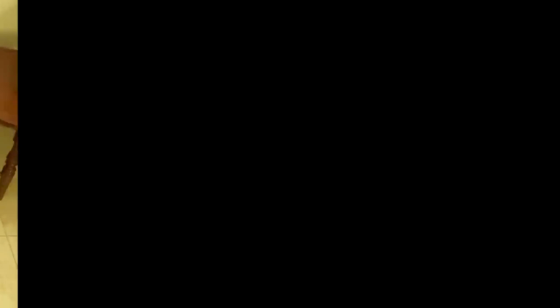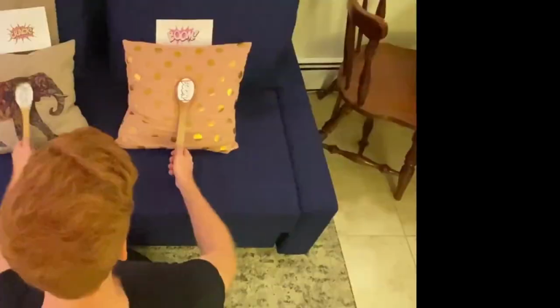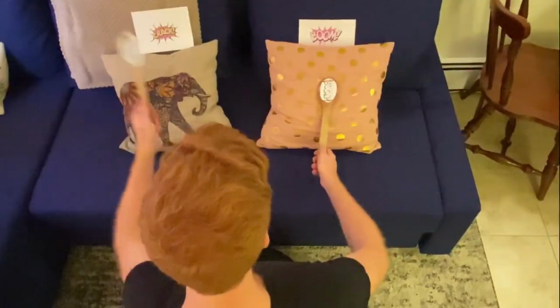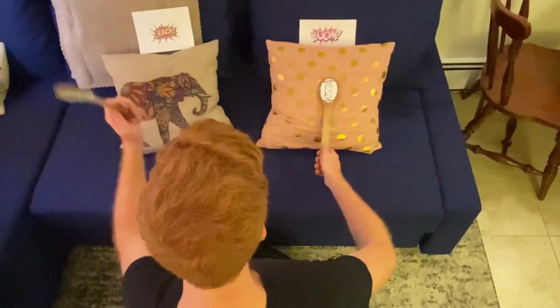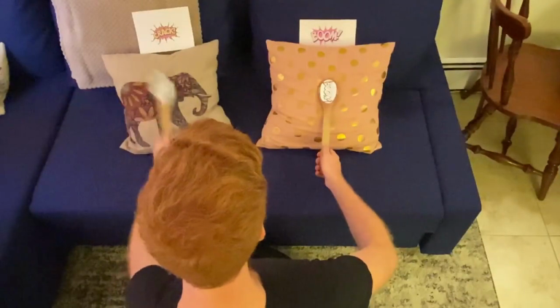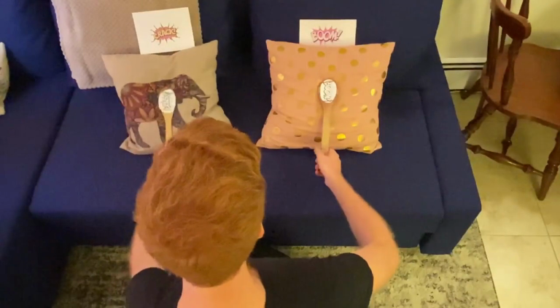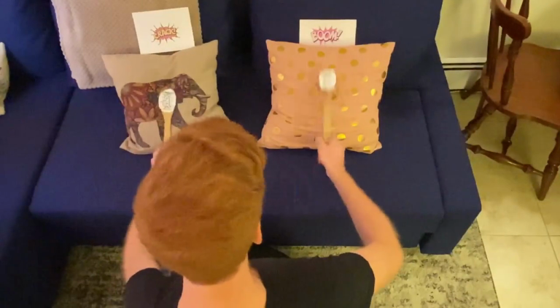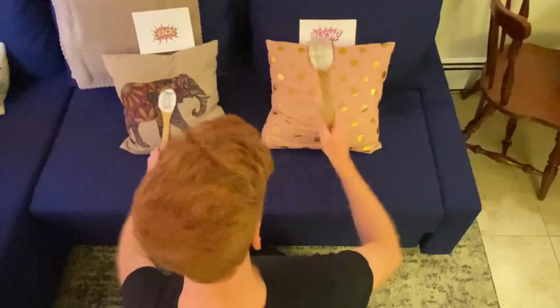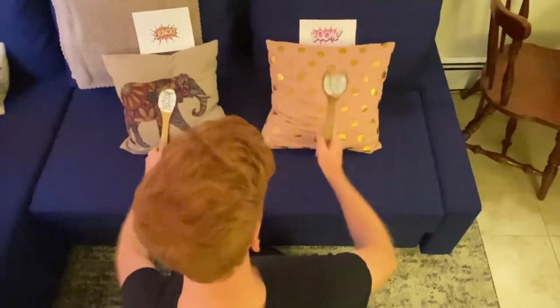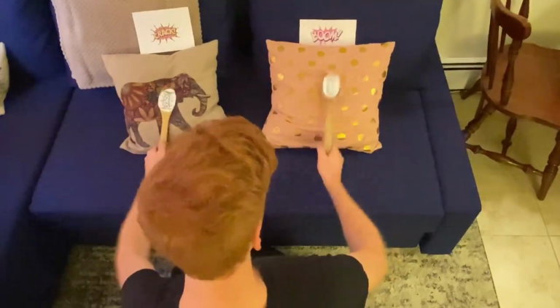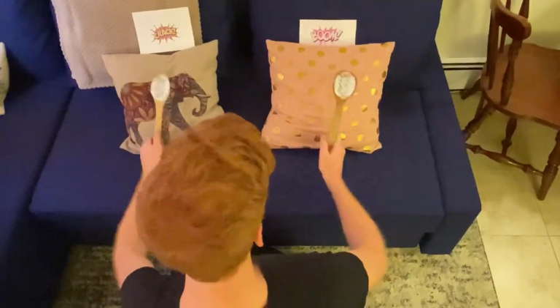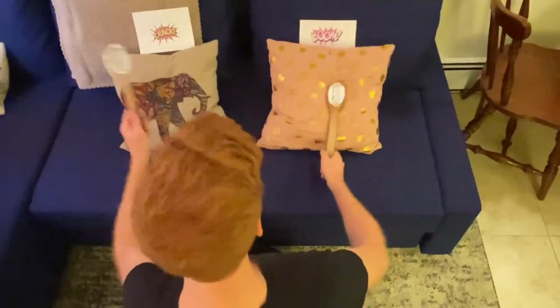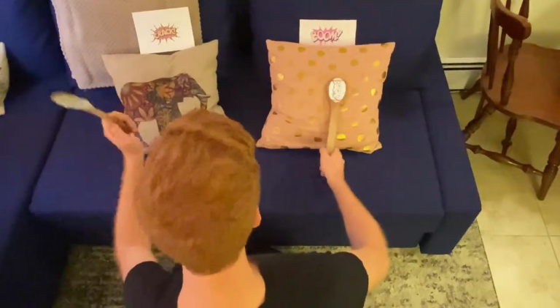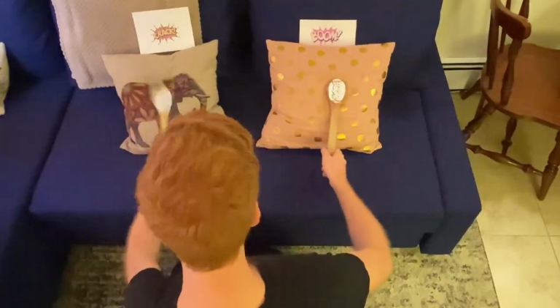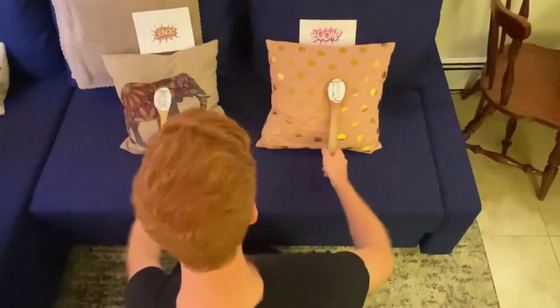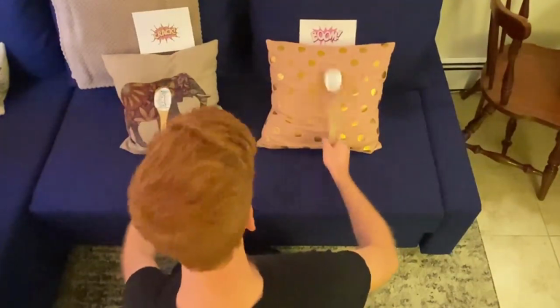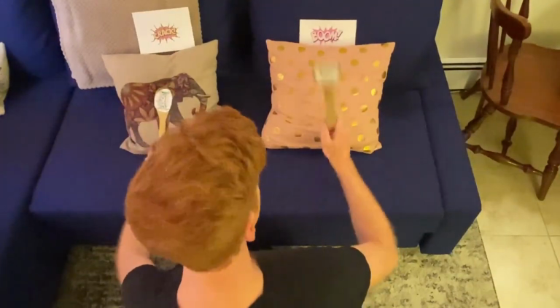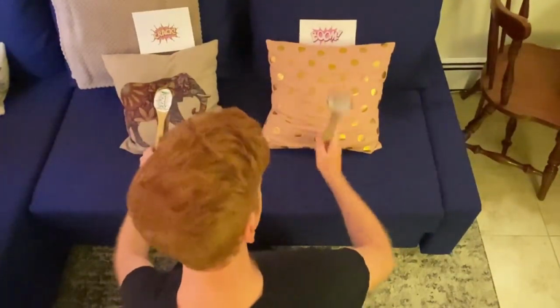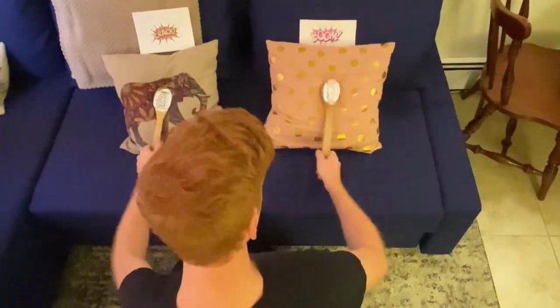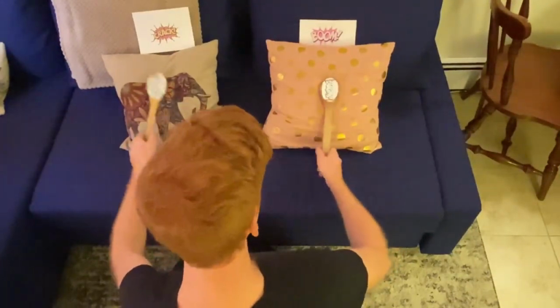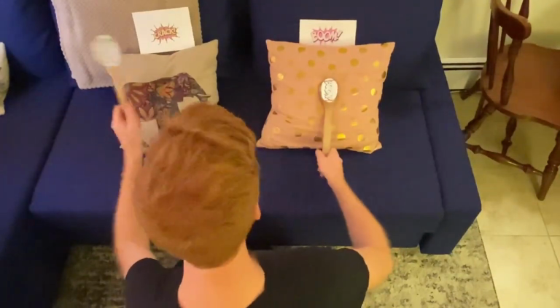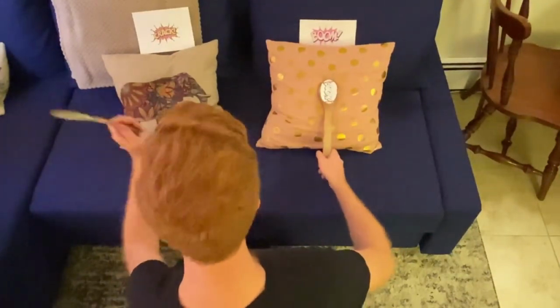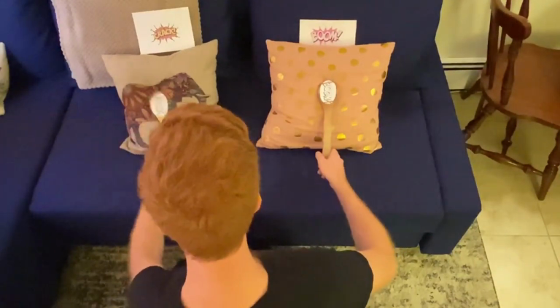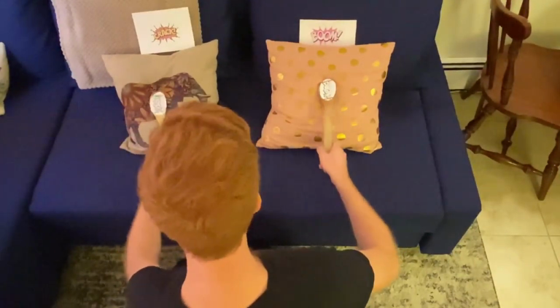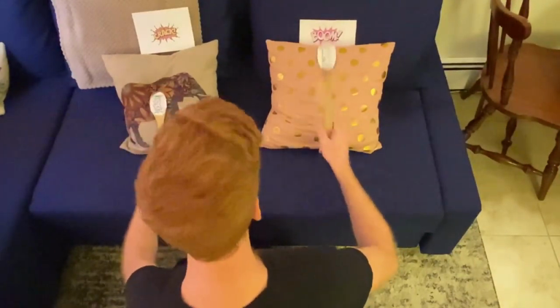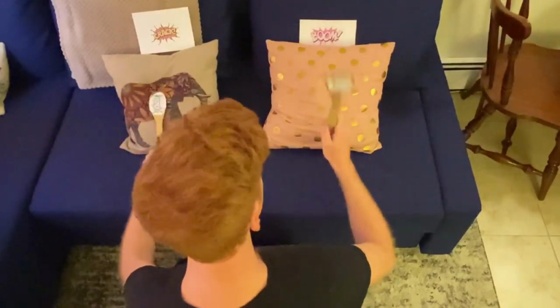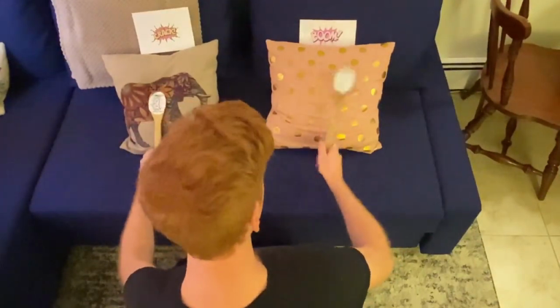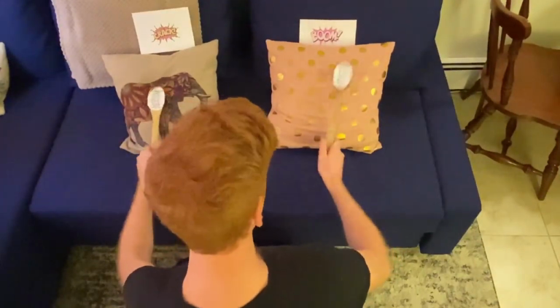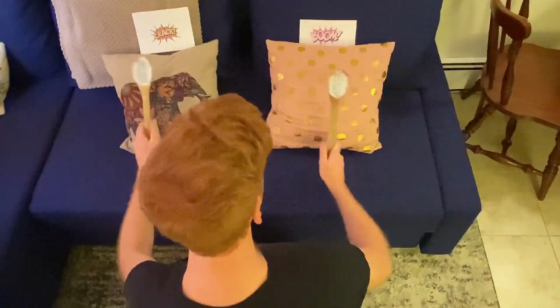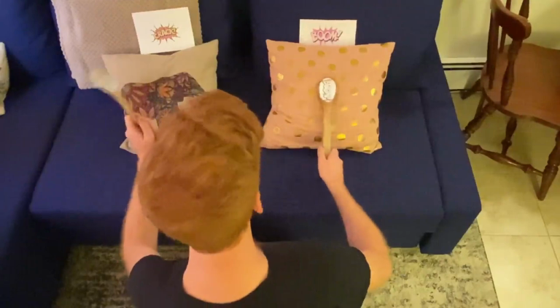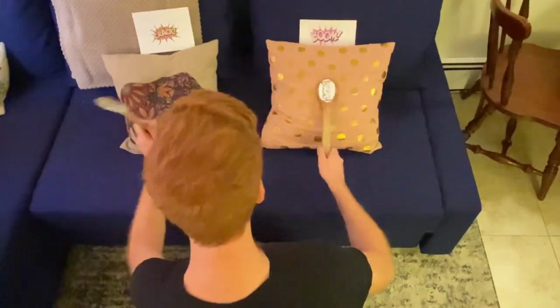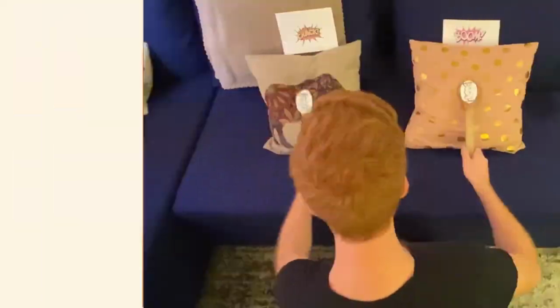Boom, crack. Boom, boom, crack. Boom, crack. Boom, boom, crack.